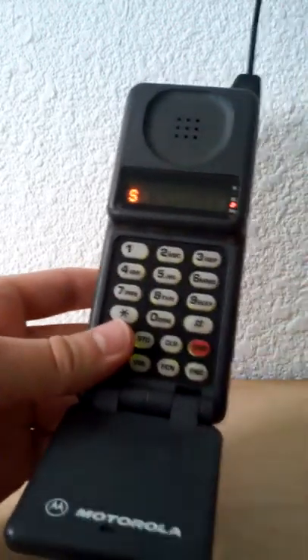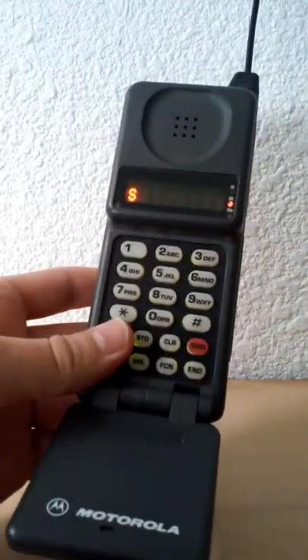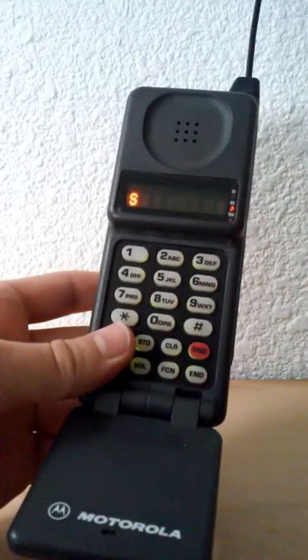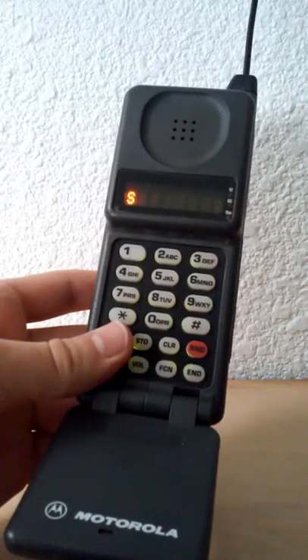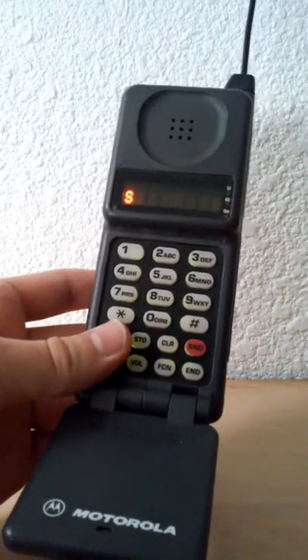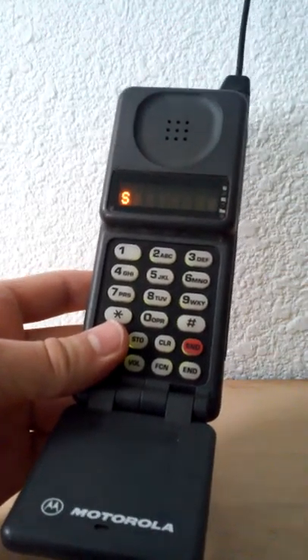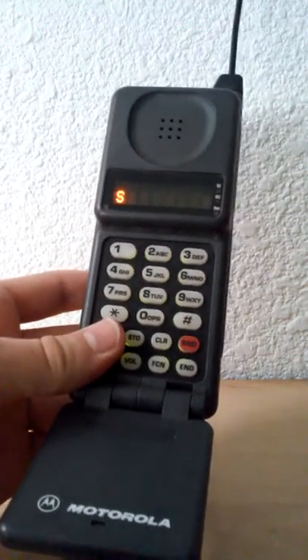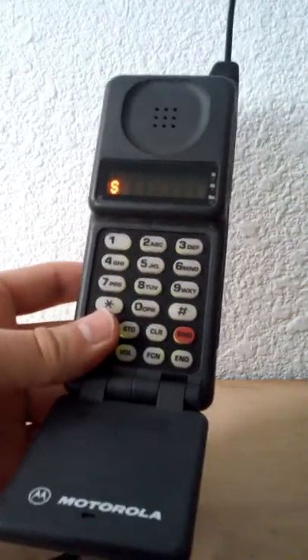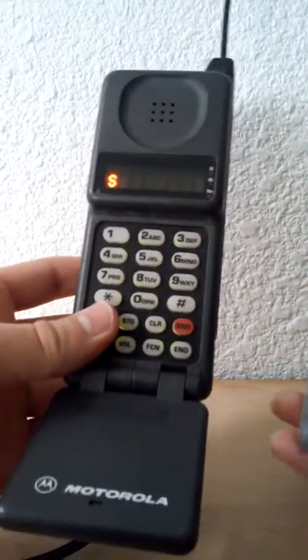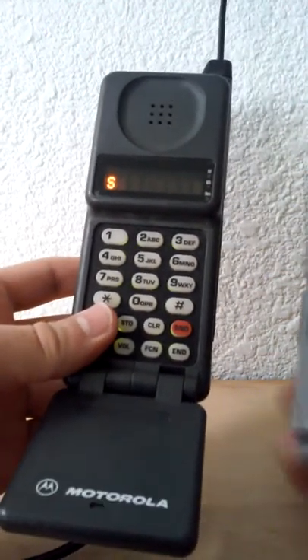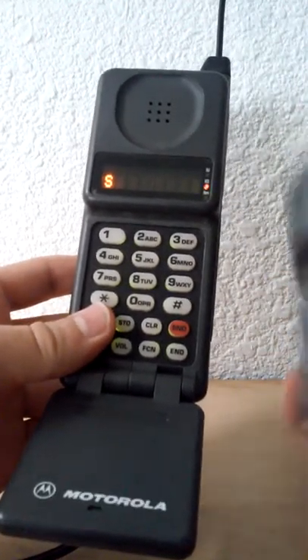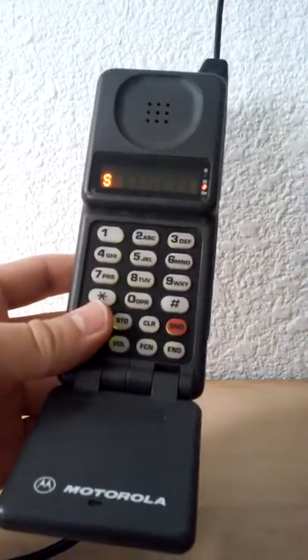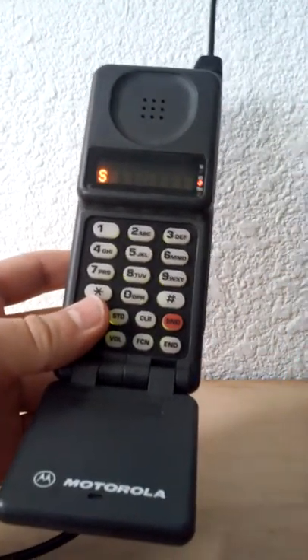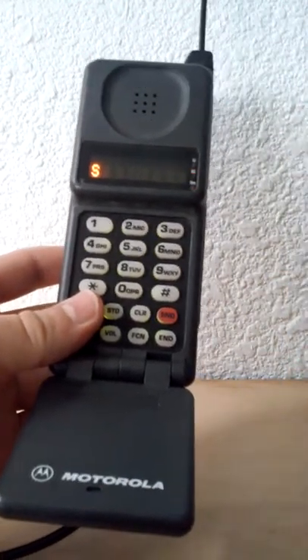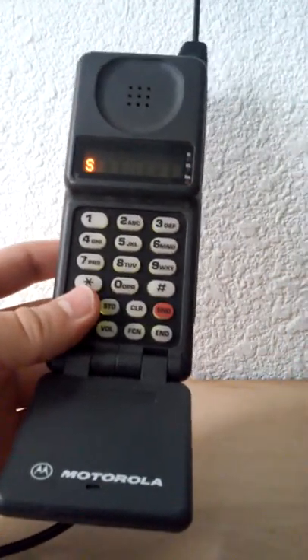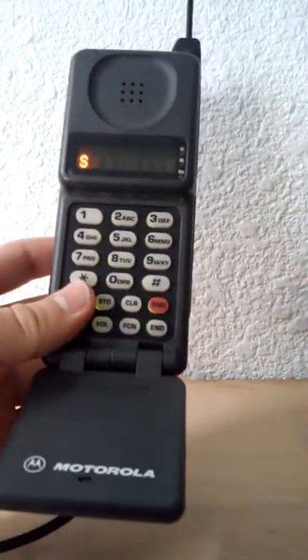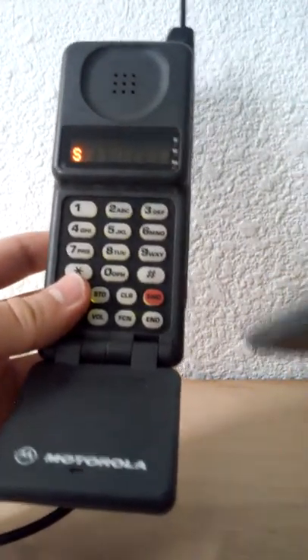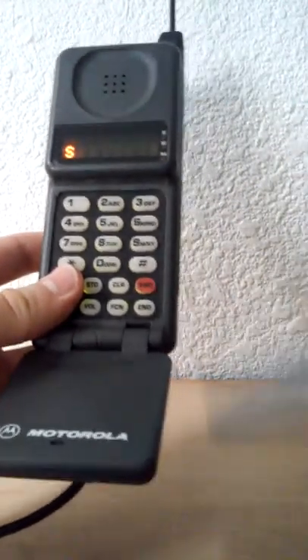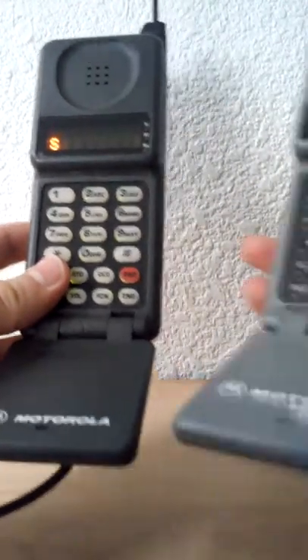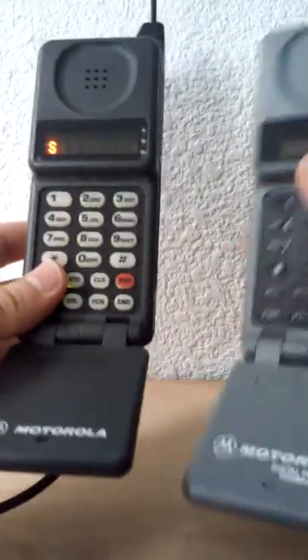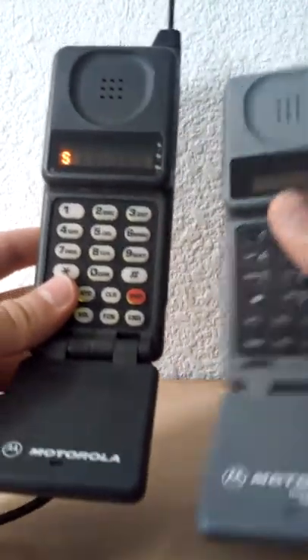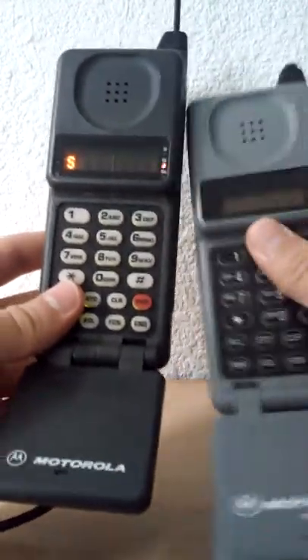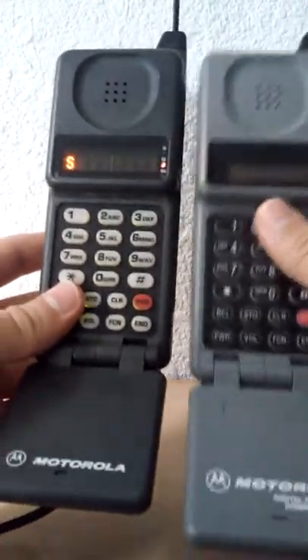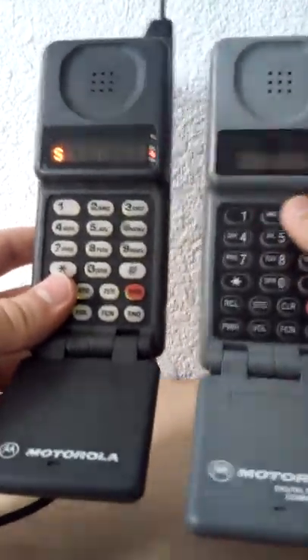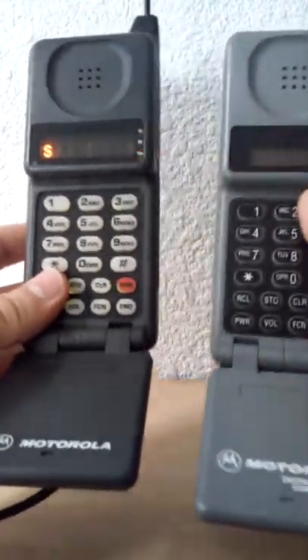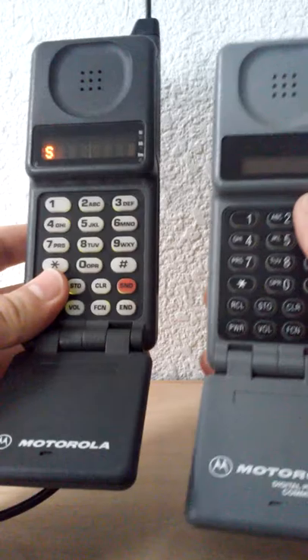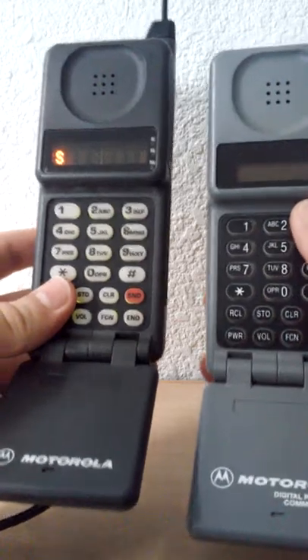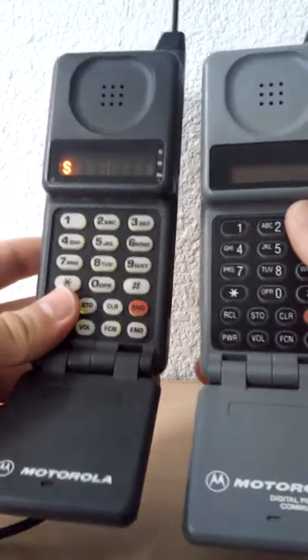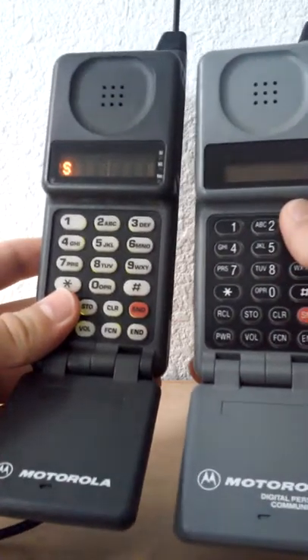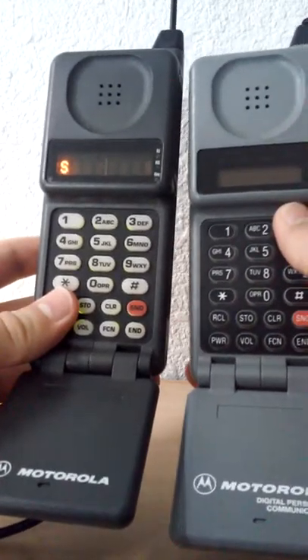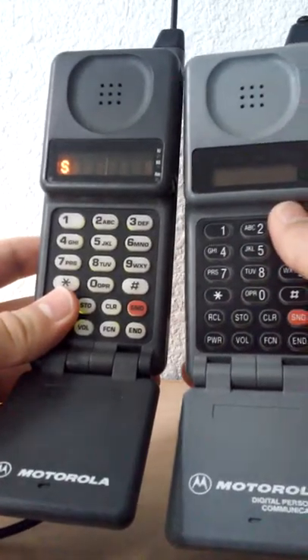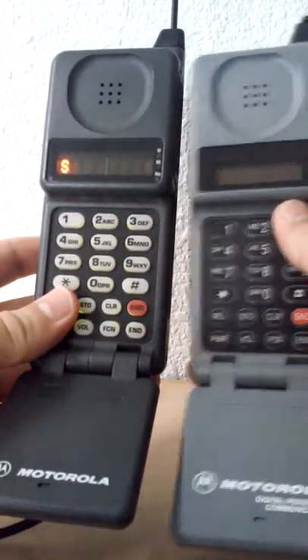As you can see, it has the same body as the other phone, just a different display.